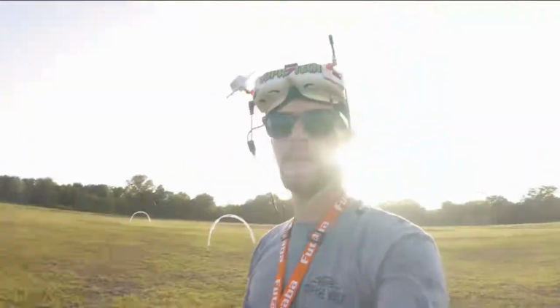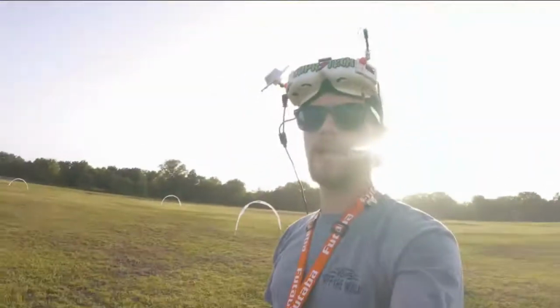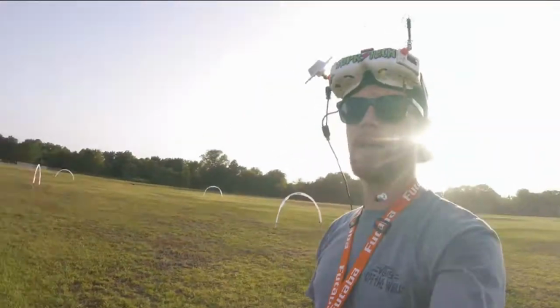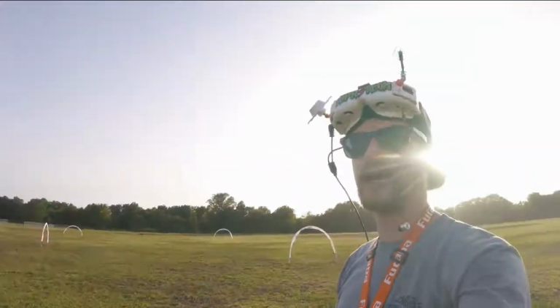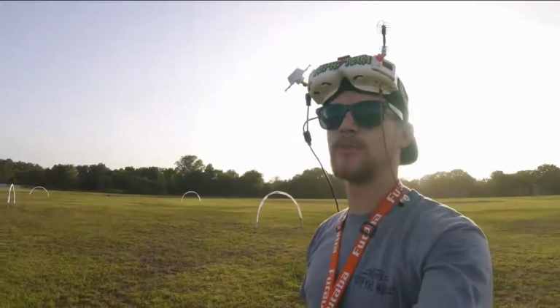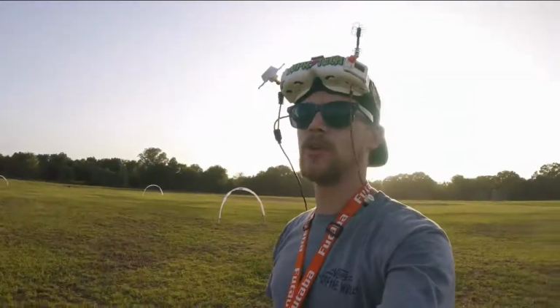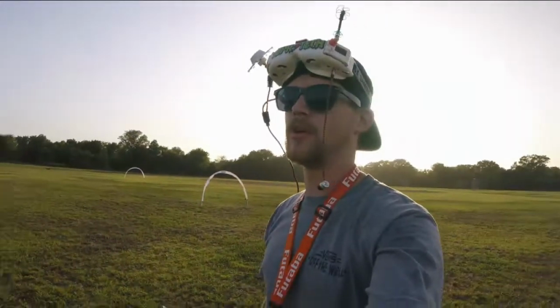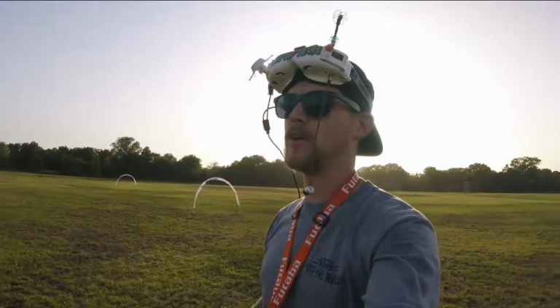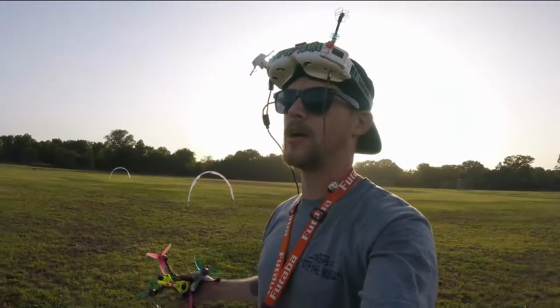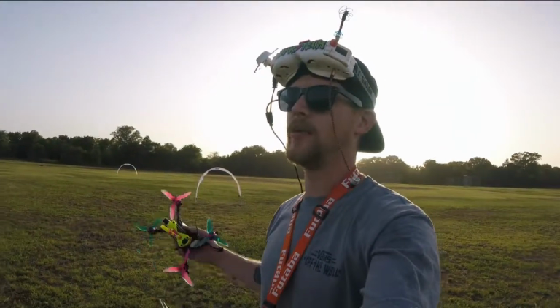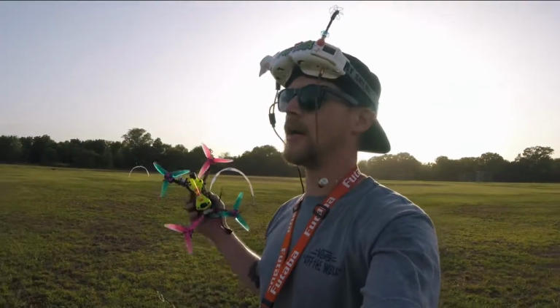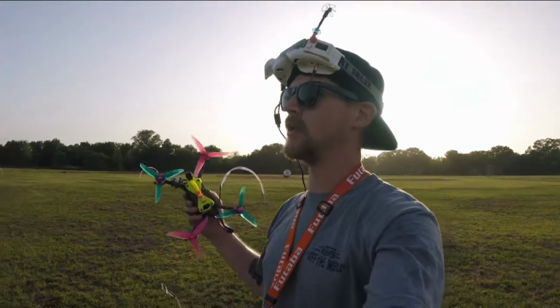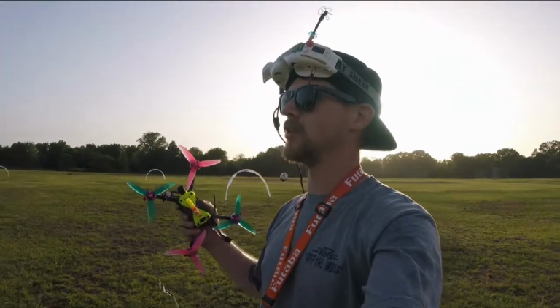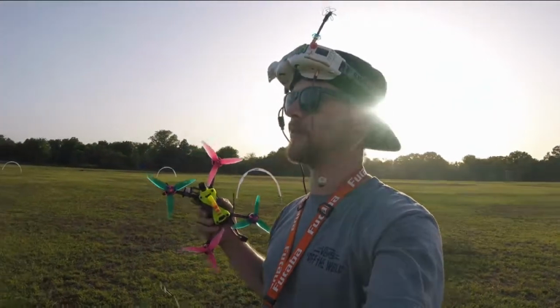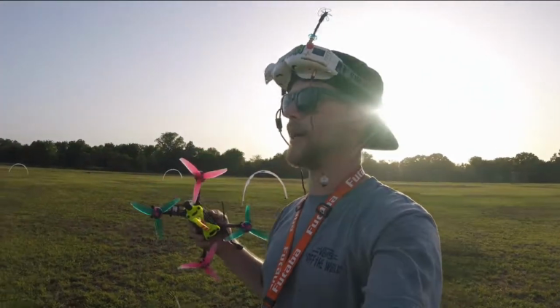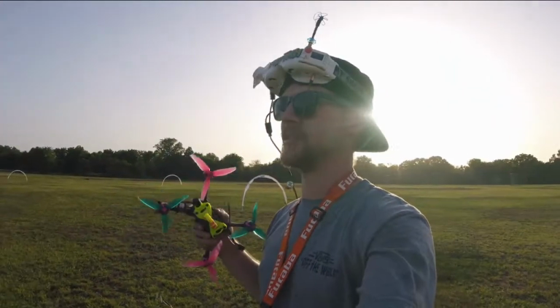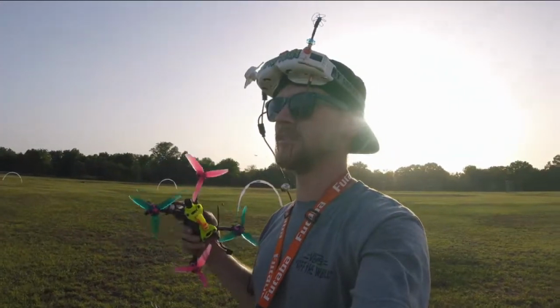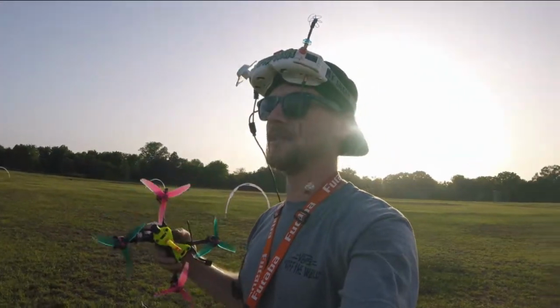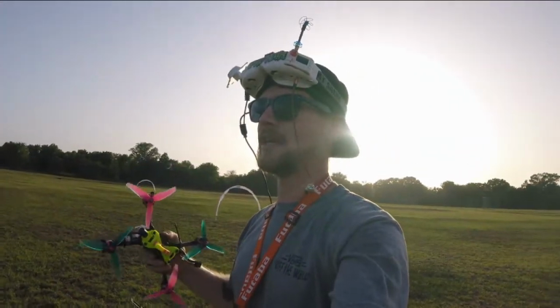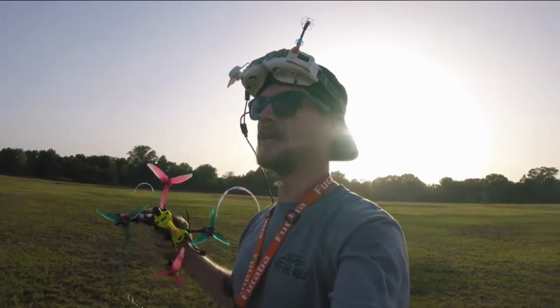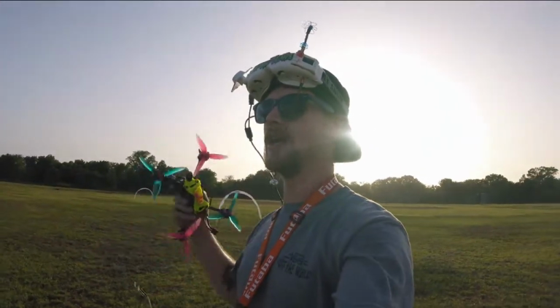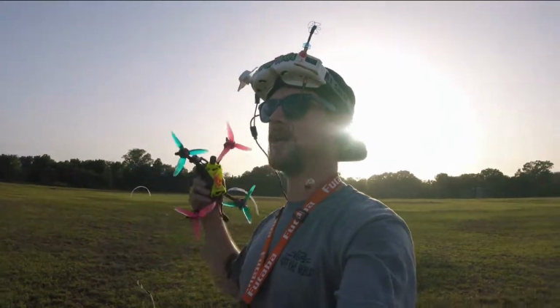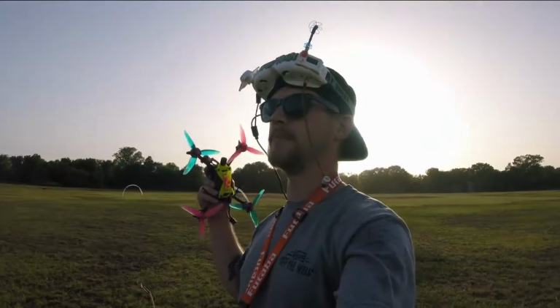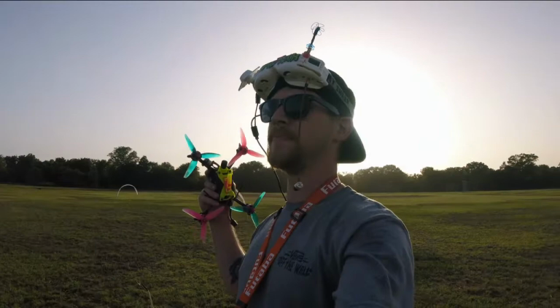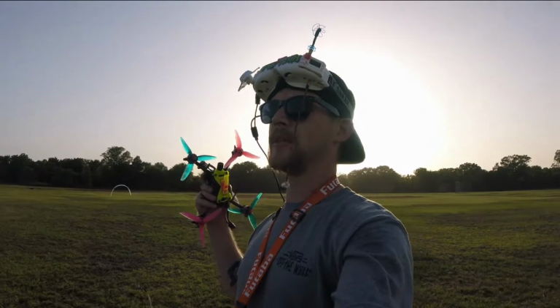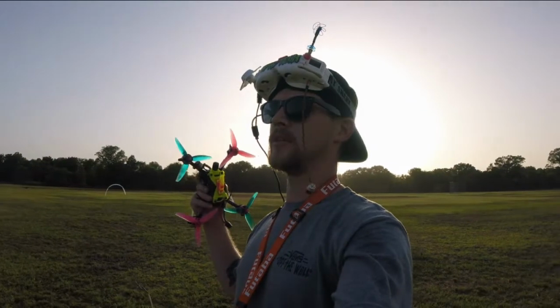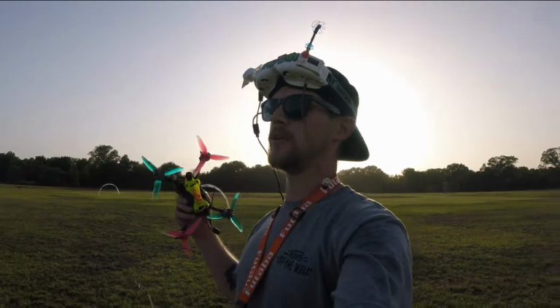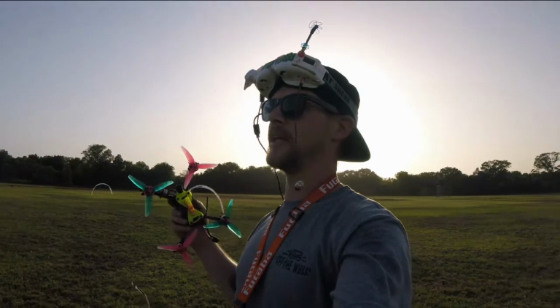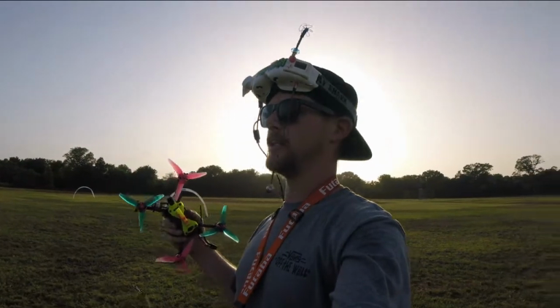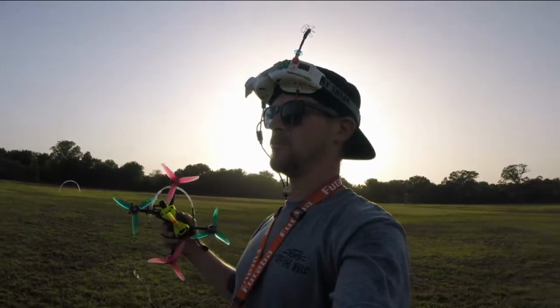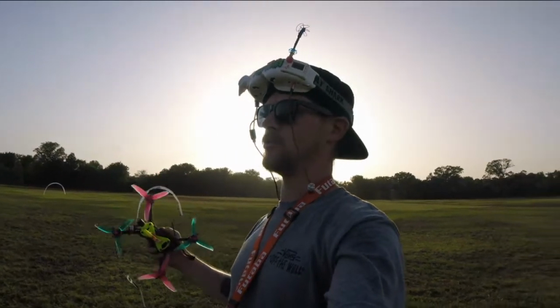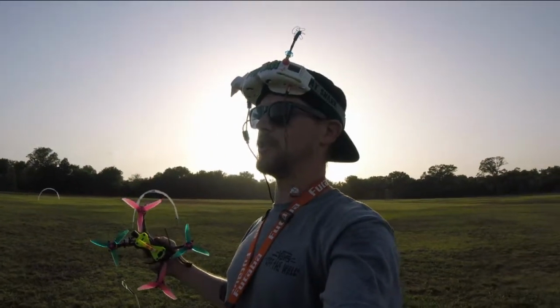Hey guys, what's going on? Alright, we are out here doing some practice today. Going to be getting in some drills.